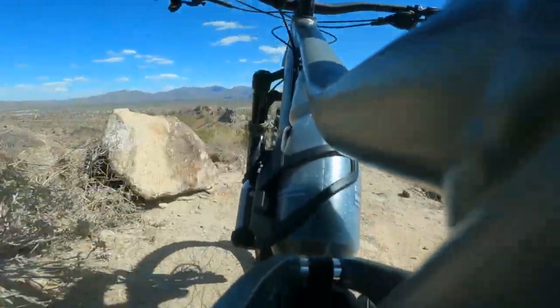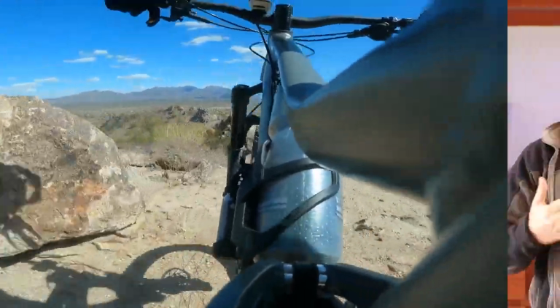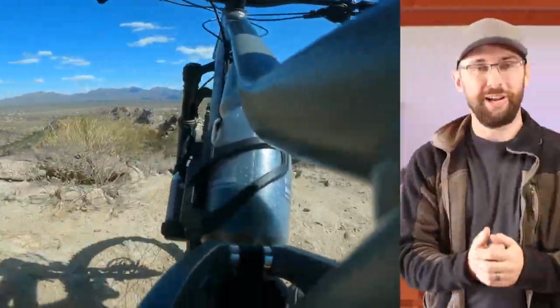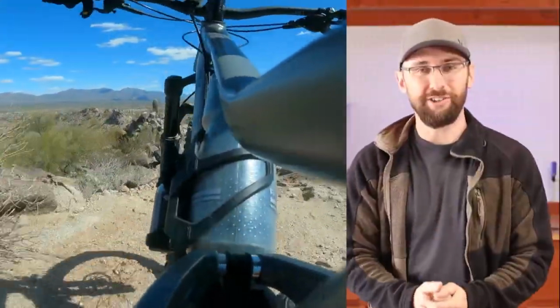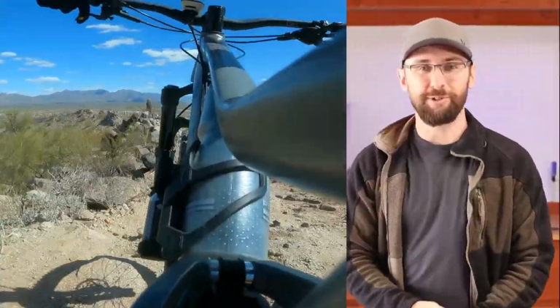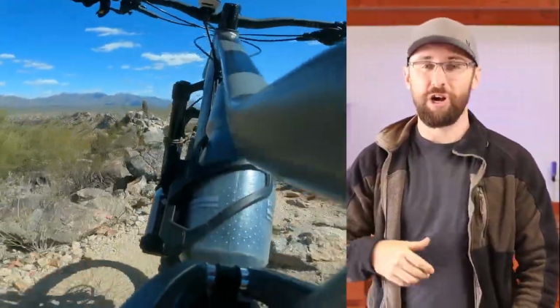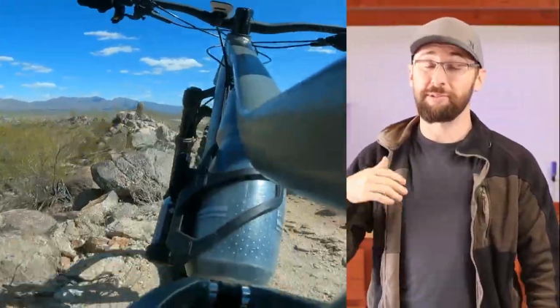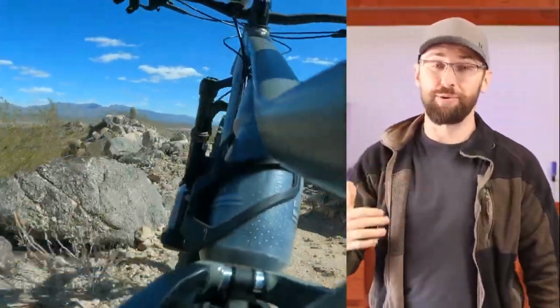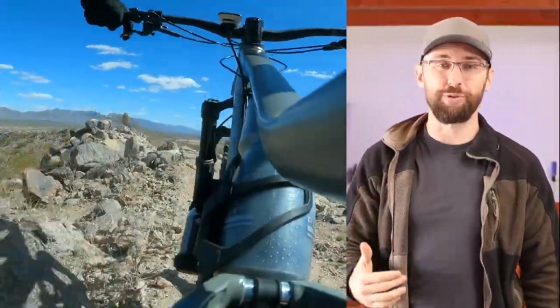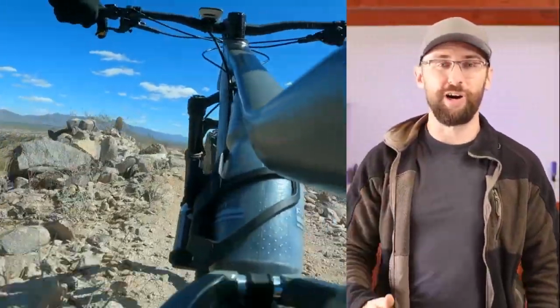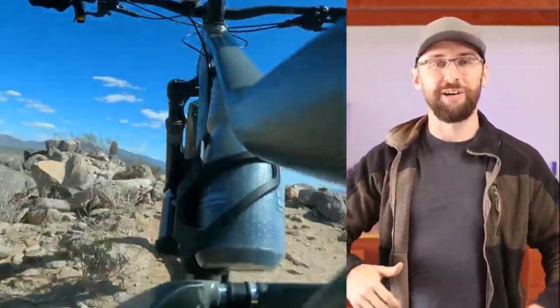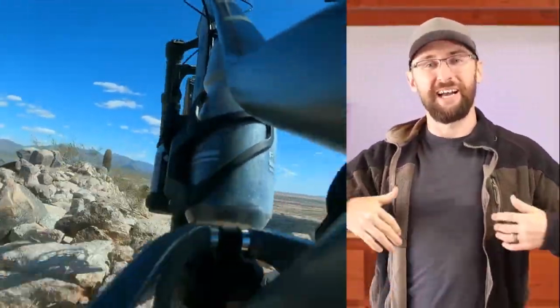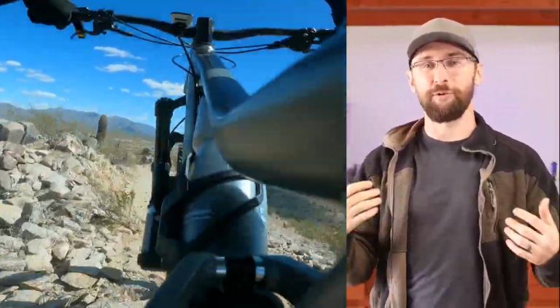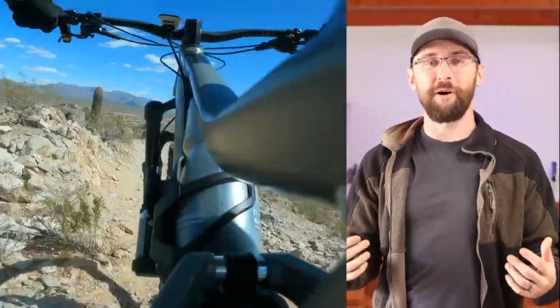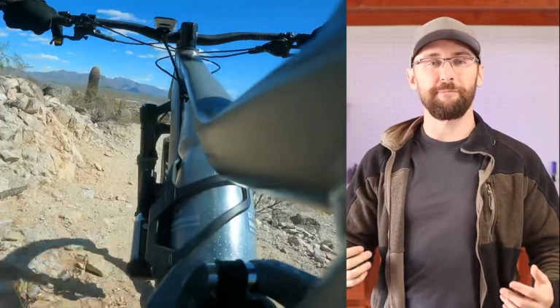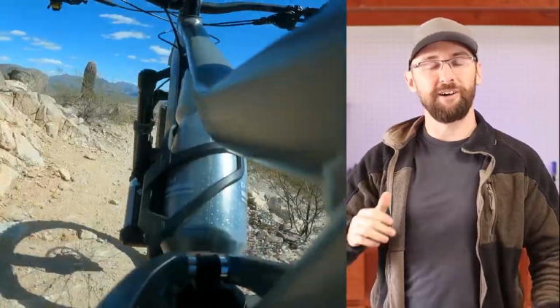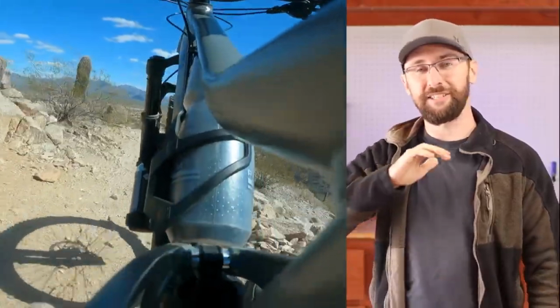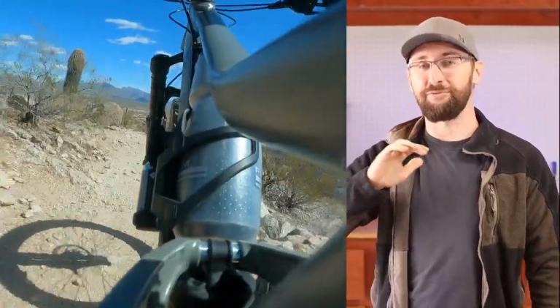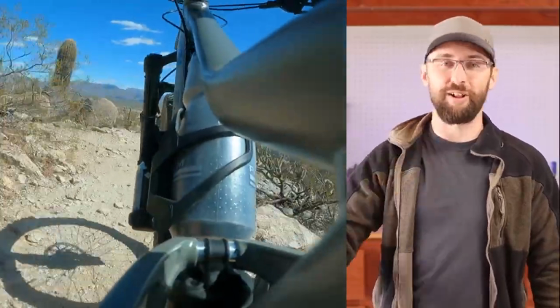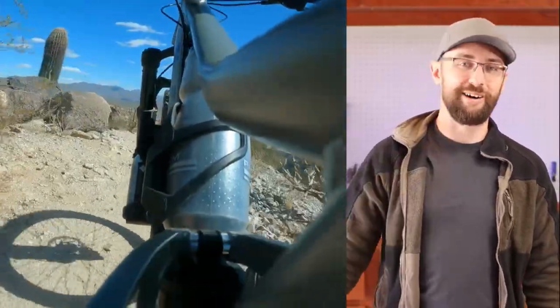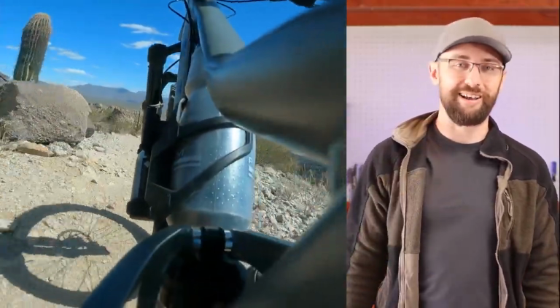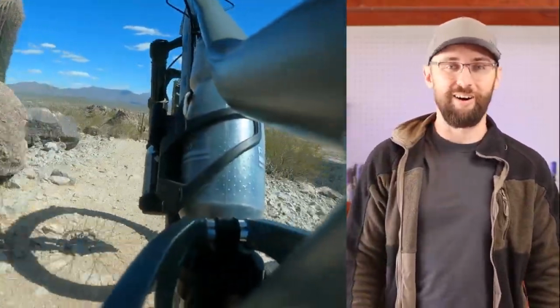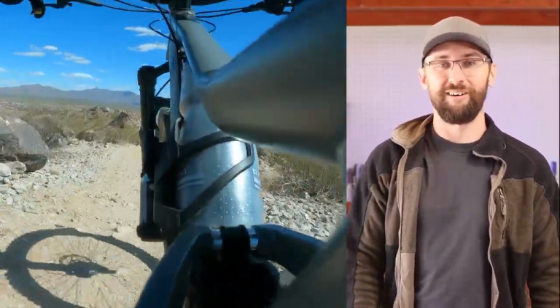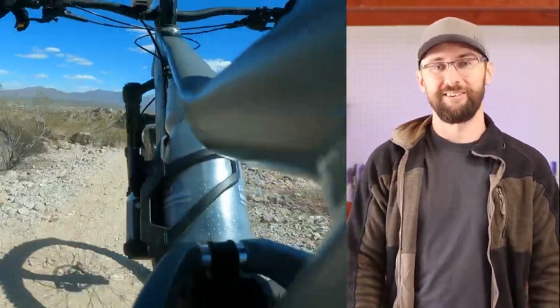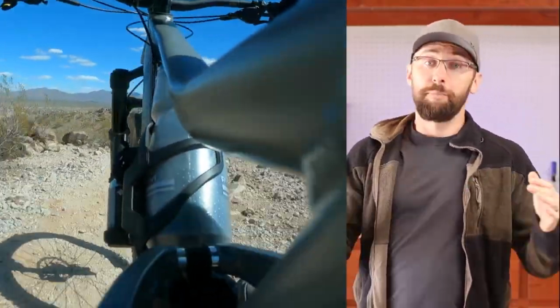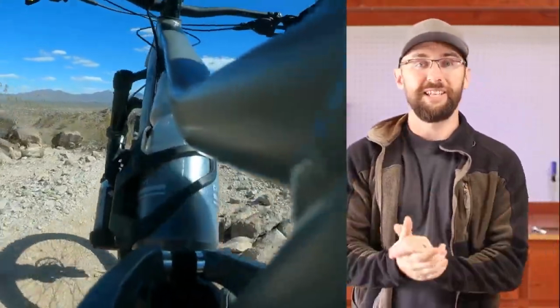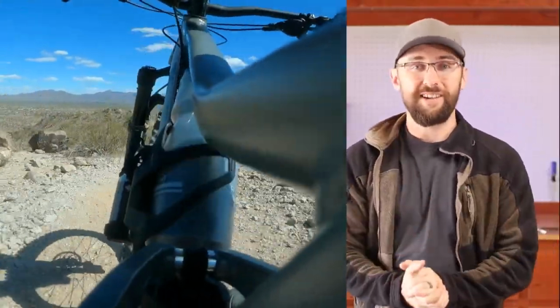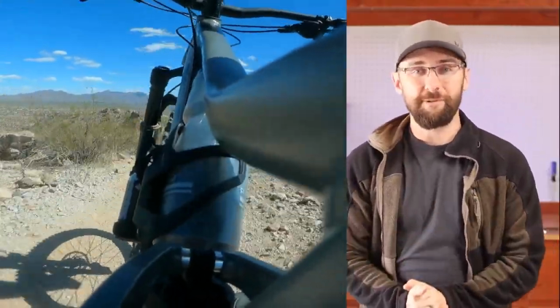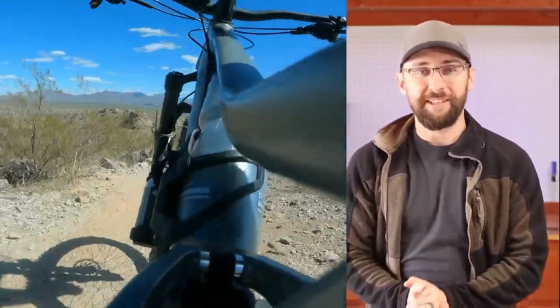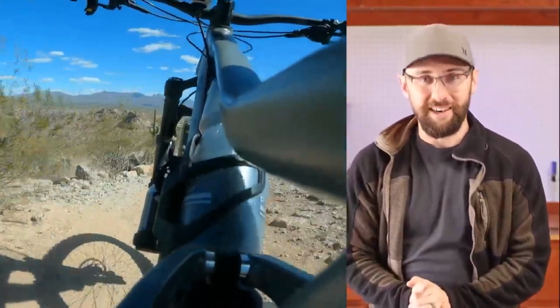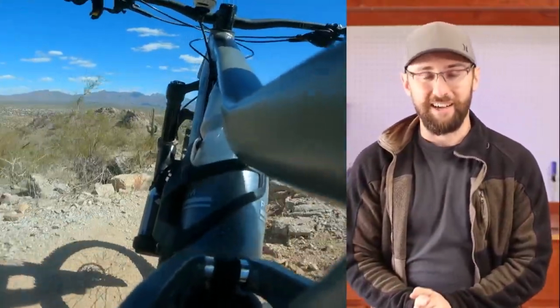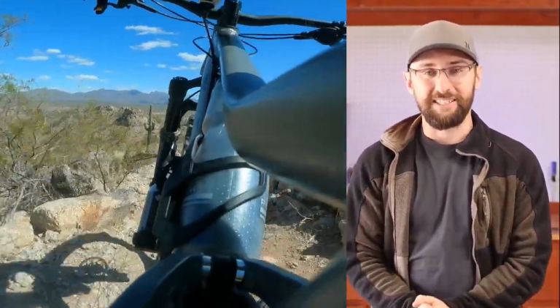It held up to drops pretty well and the water bottle didn't fall out at all. But let's talk about the cost.